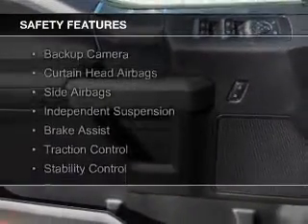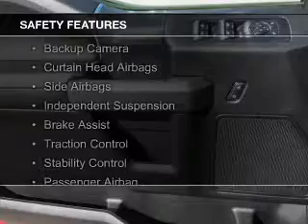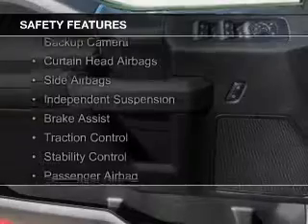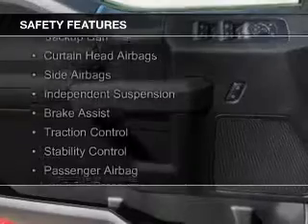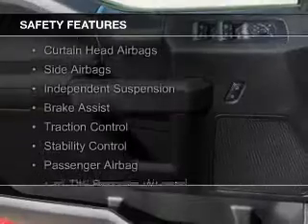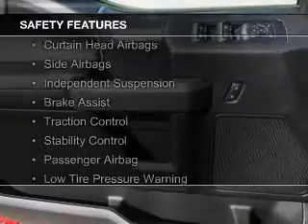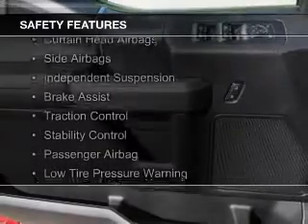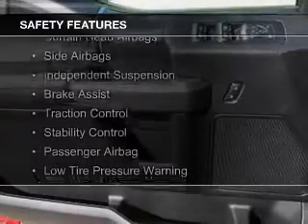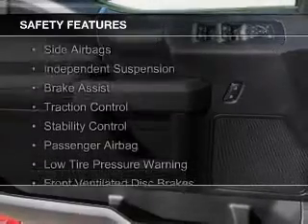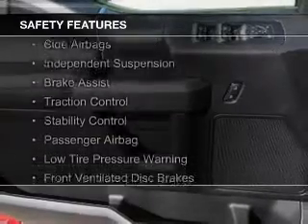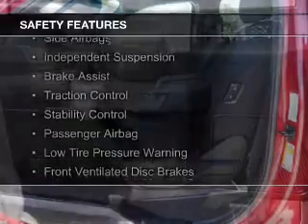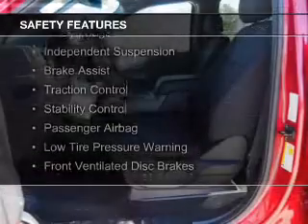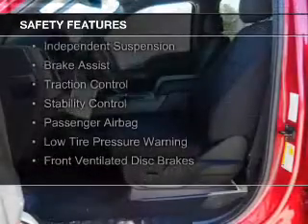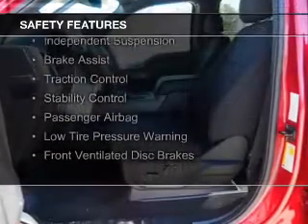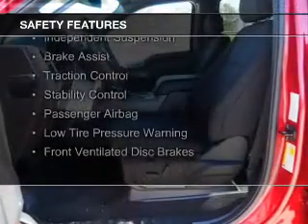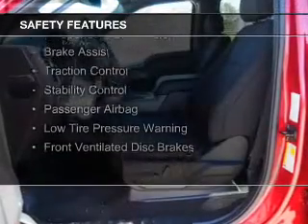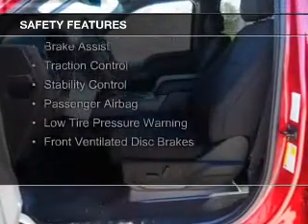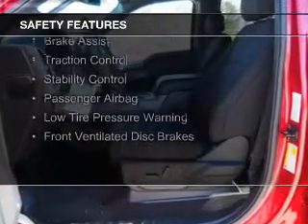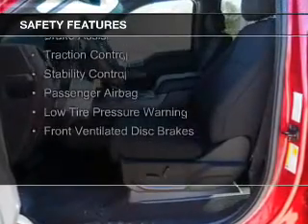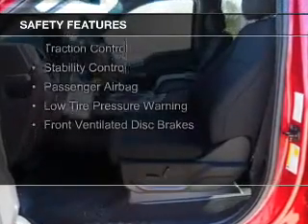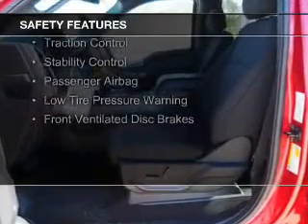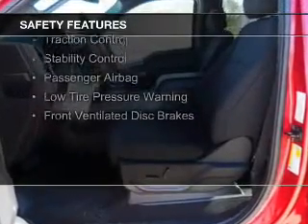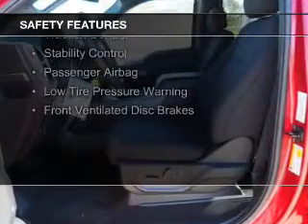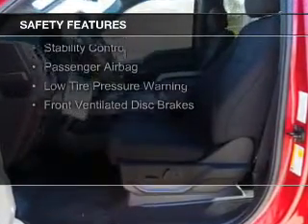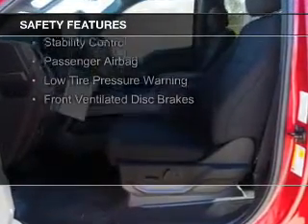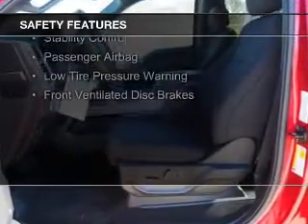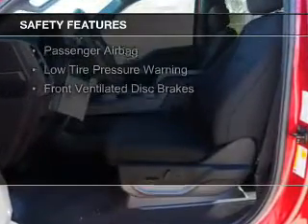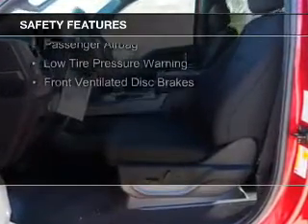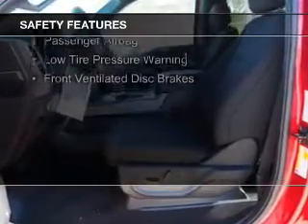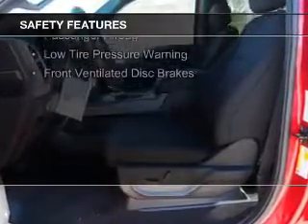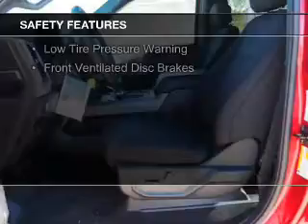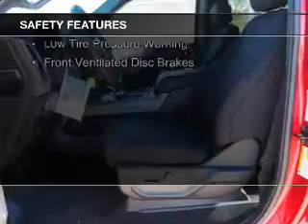Safety was made a priority with these features: a backup camera, curtain head airbags, side airbags, independent suspension, and brake assist.